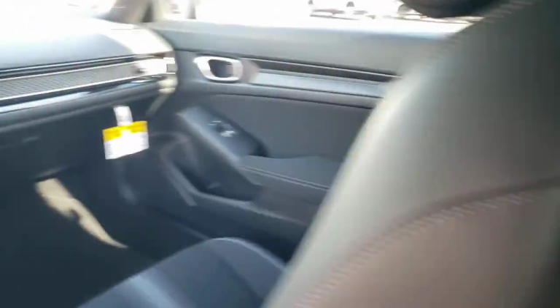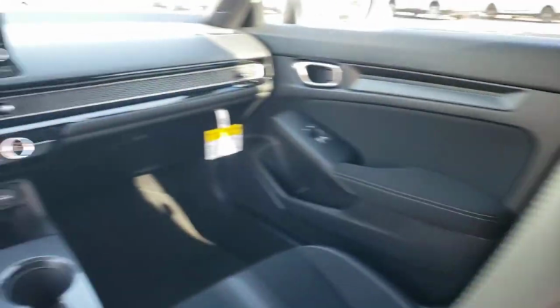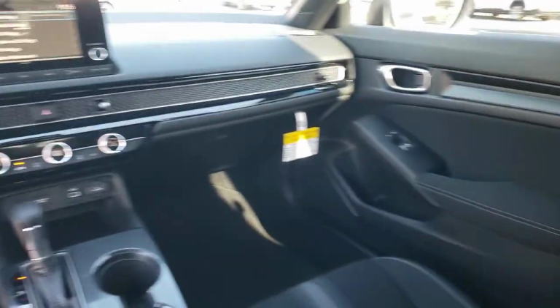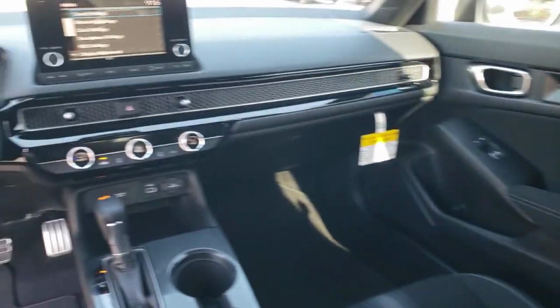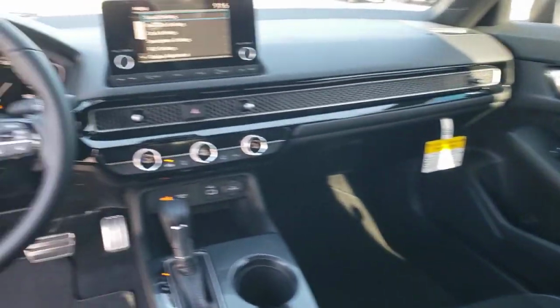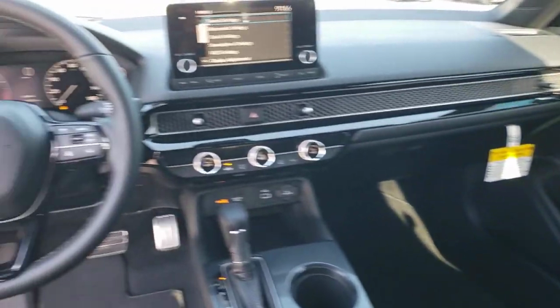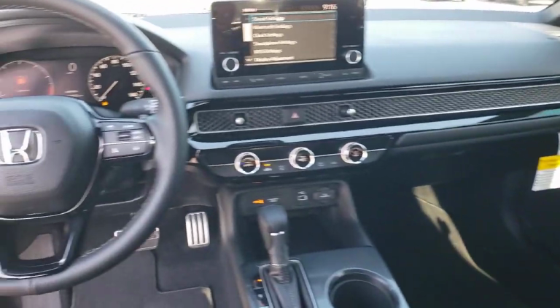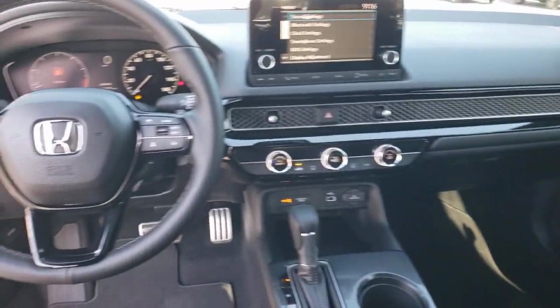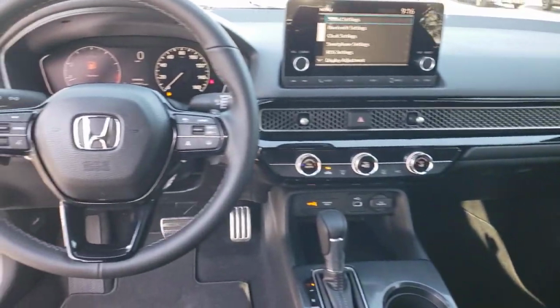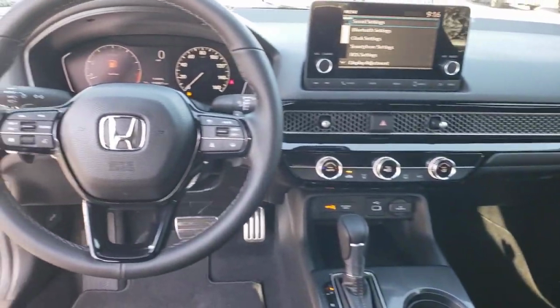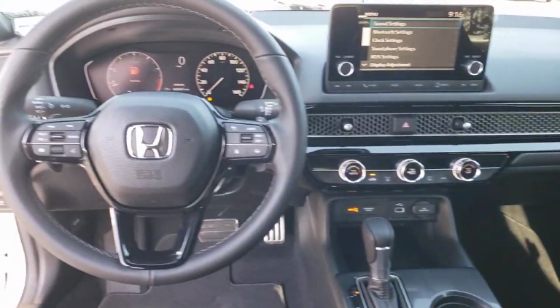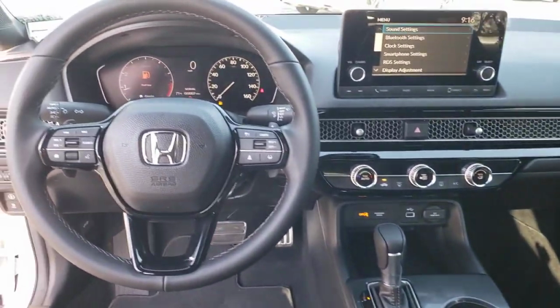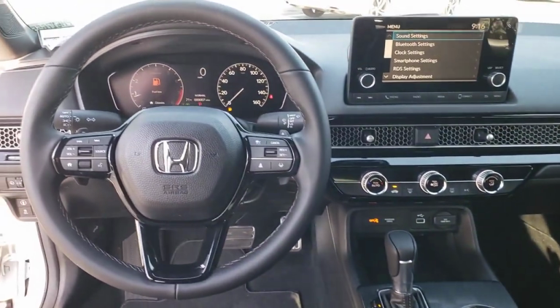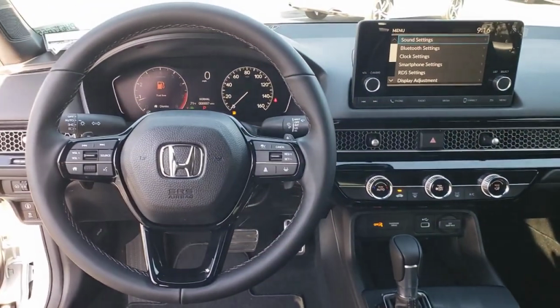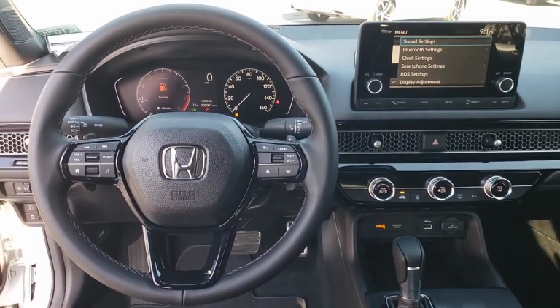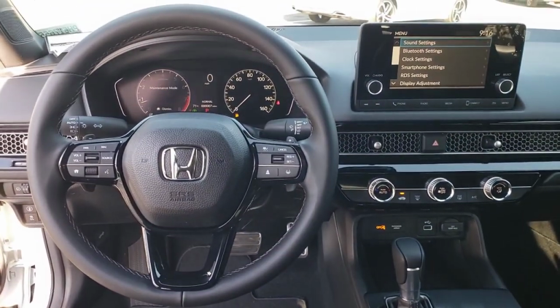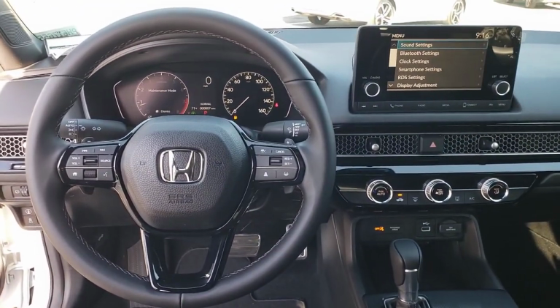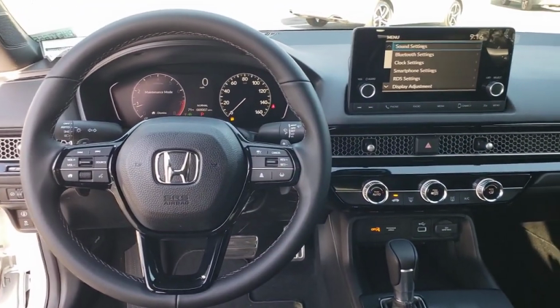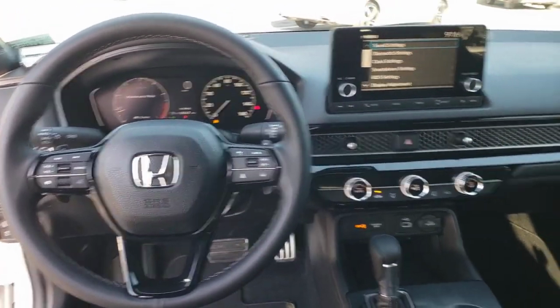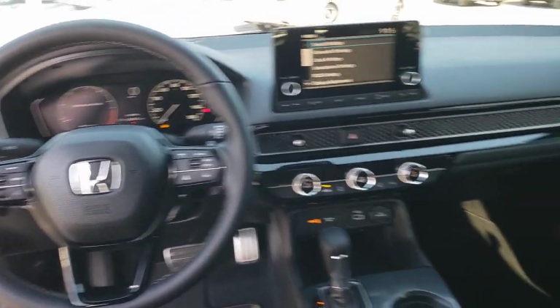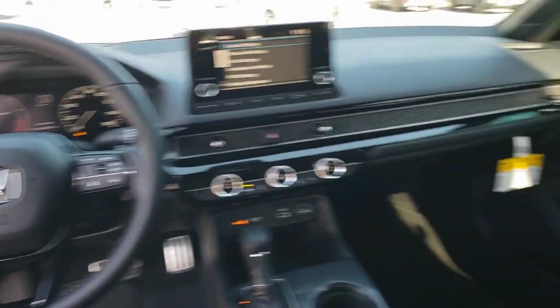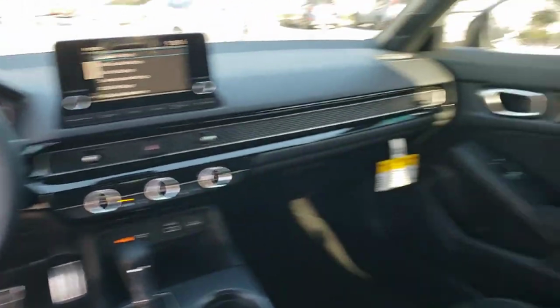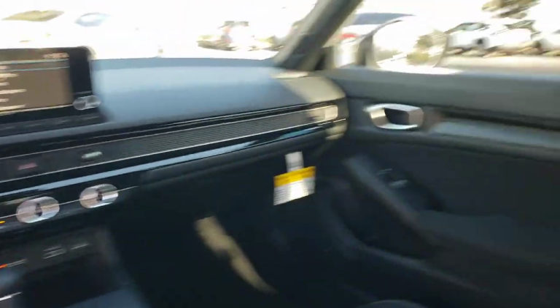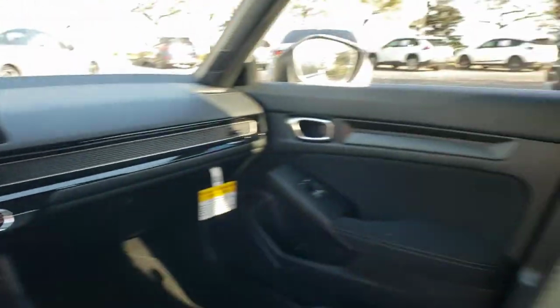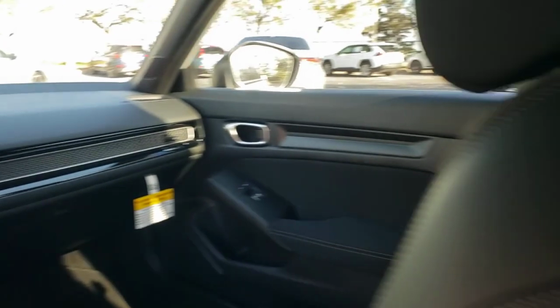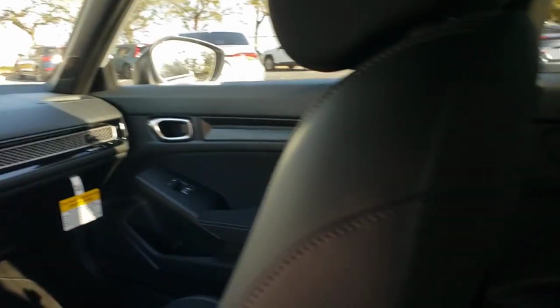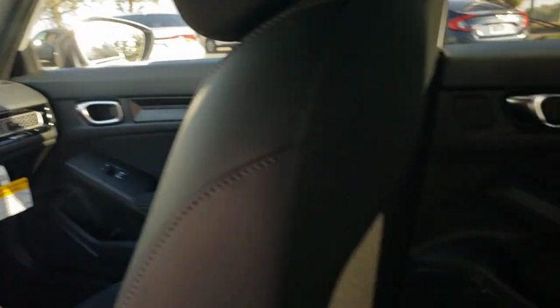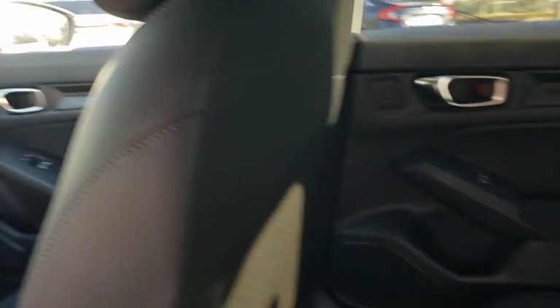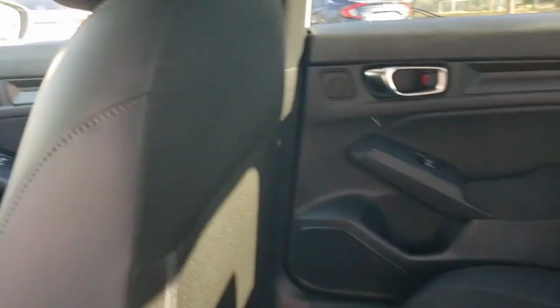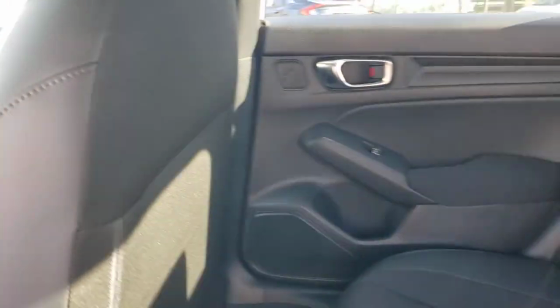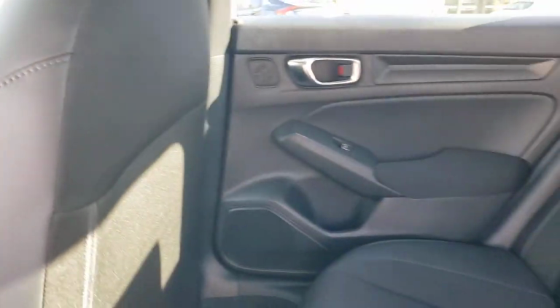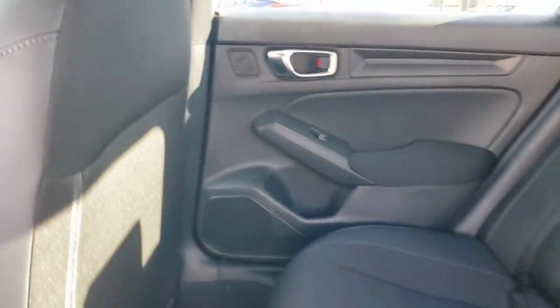Keyless Start, Bluetooth Connection, Aluminum Wheels, Steering Wheel Audio Controls.